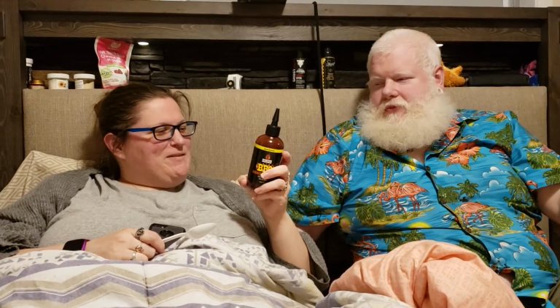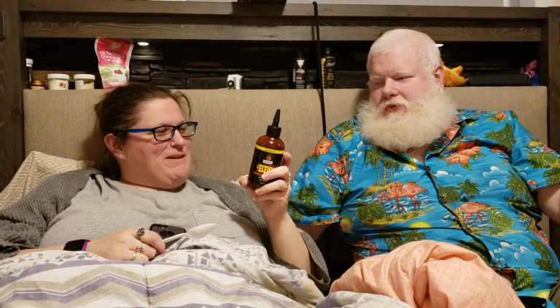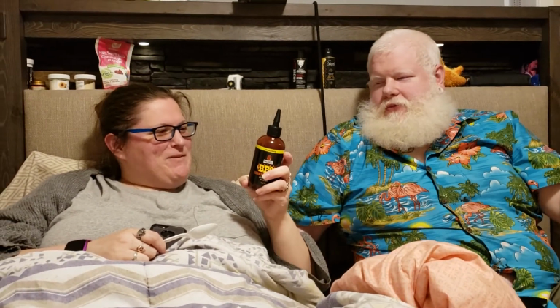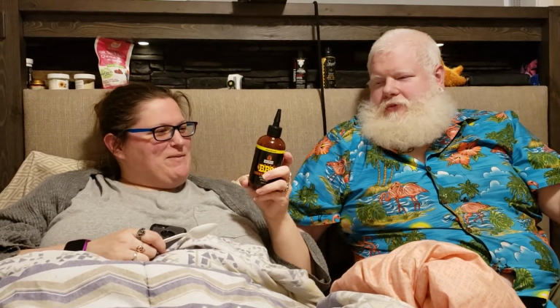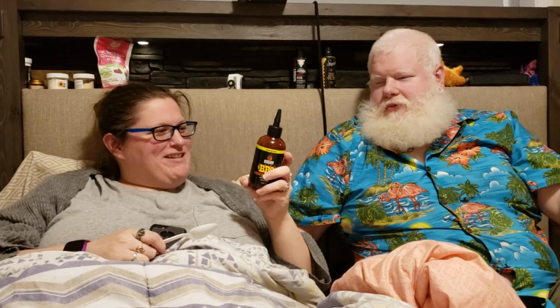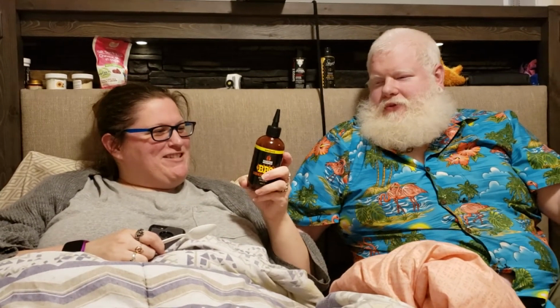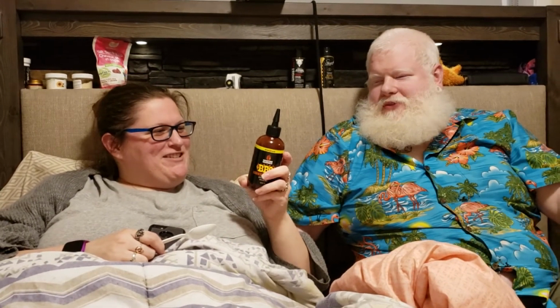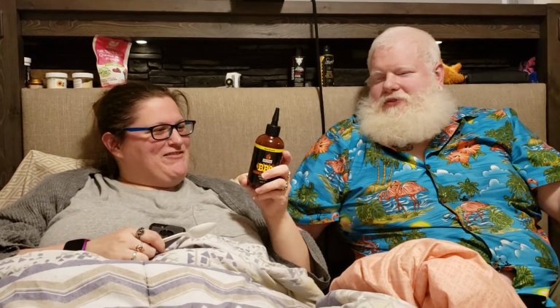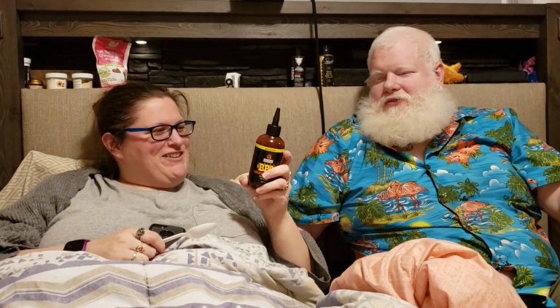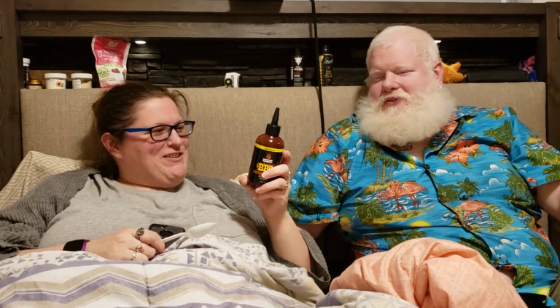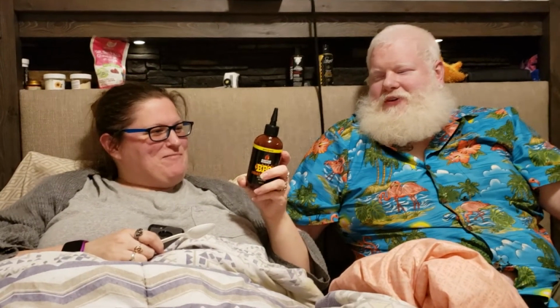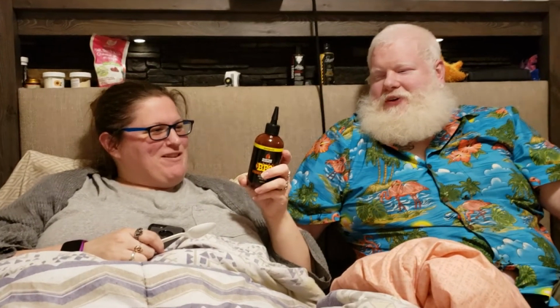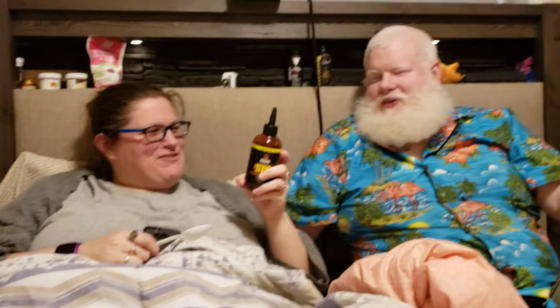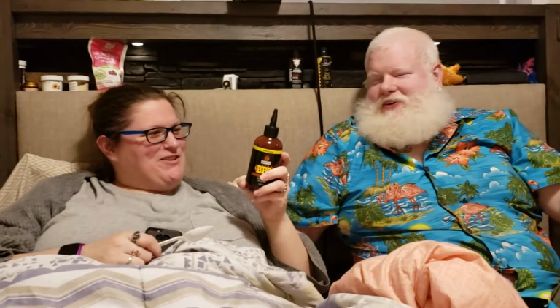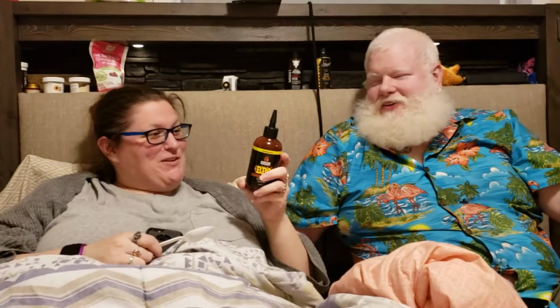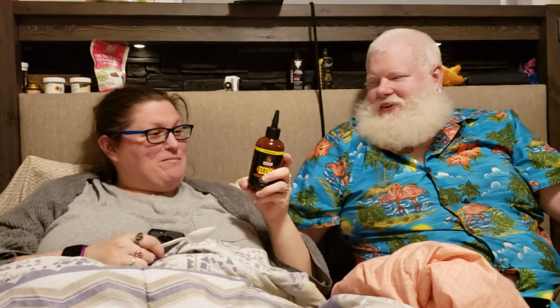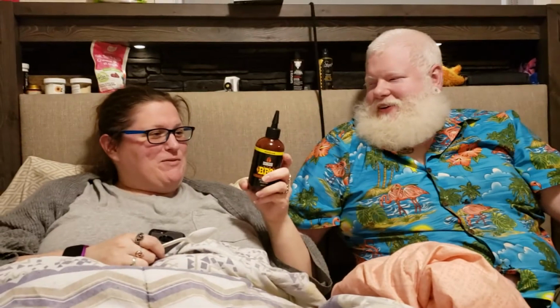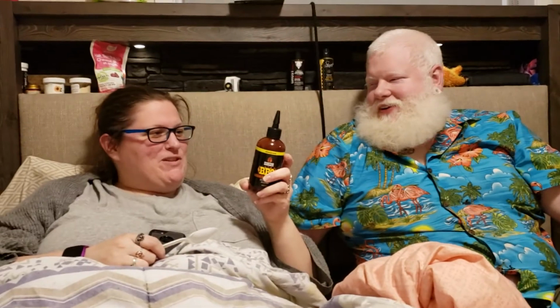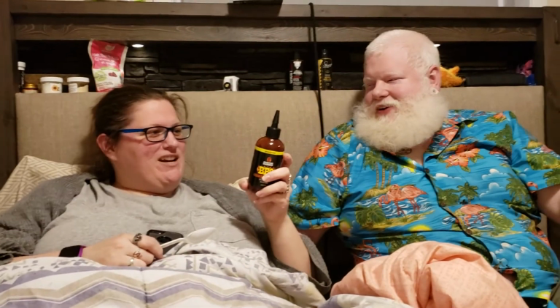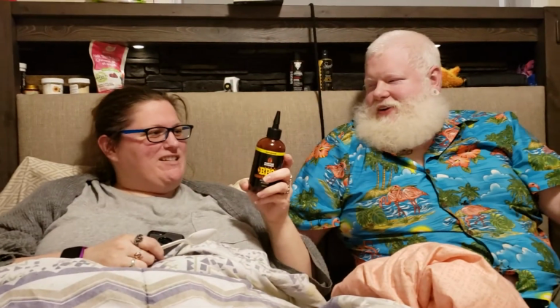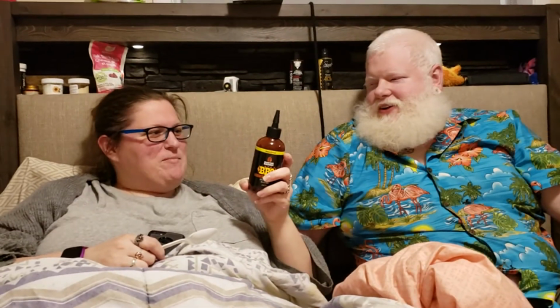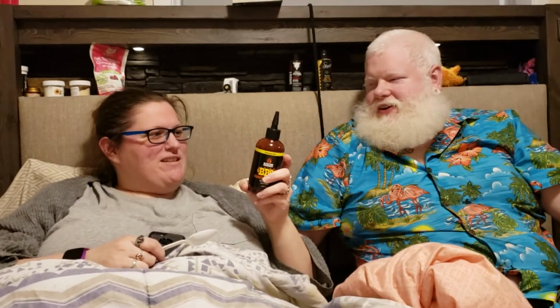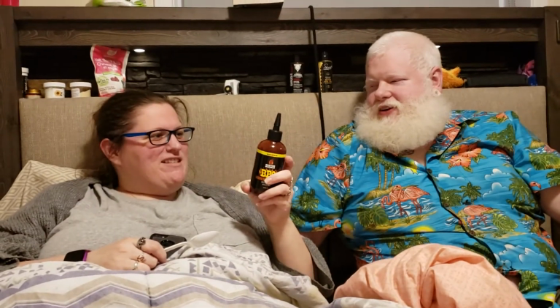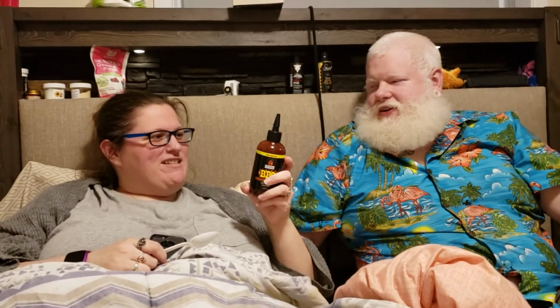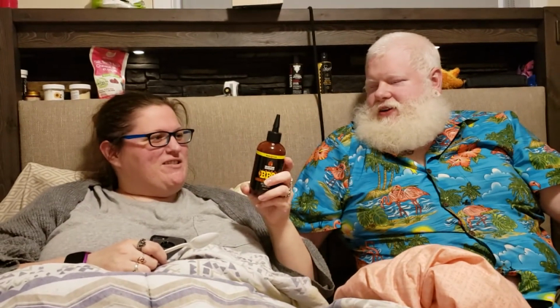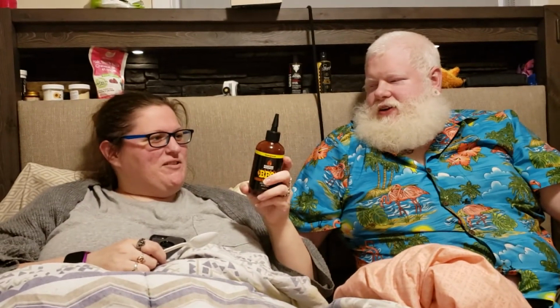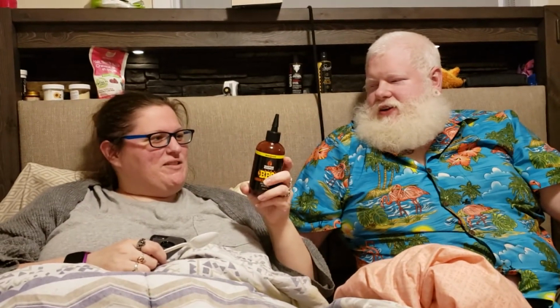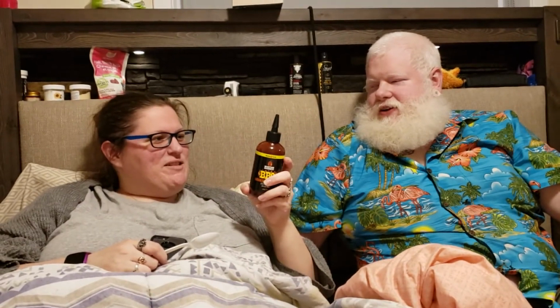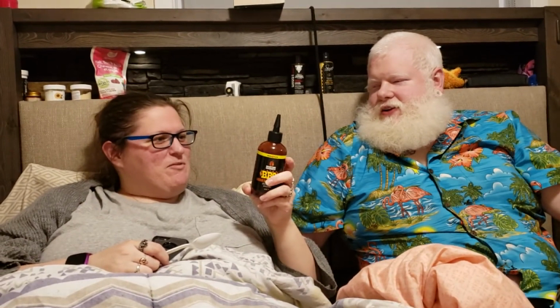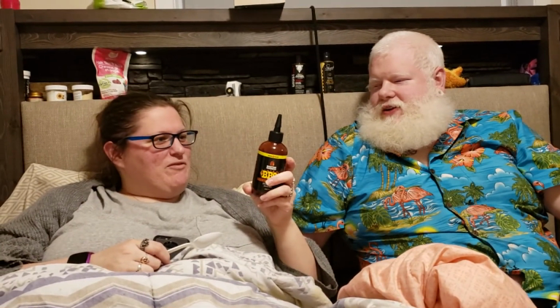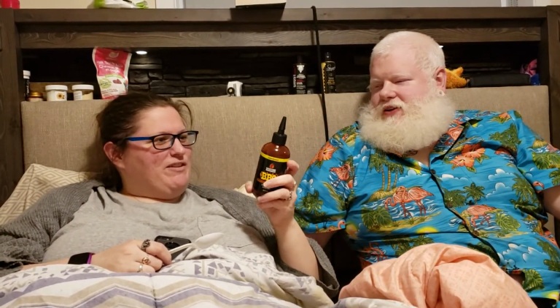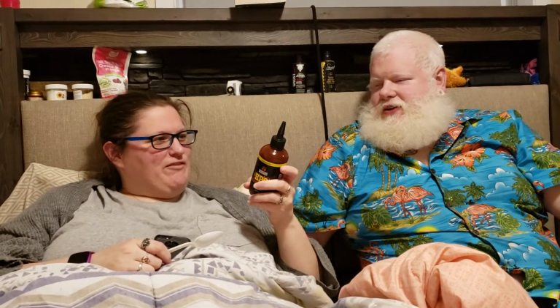The ingredients are: tomato paste, sugar, vinegar, brown sugar, moonshine, spices, salt, and smoke flavor.